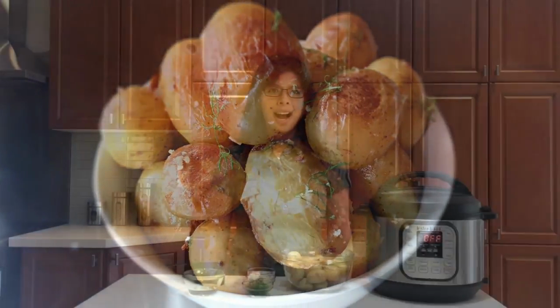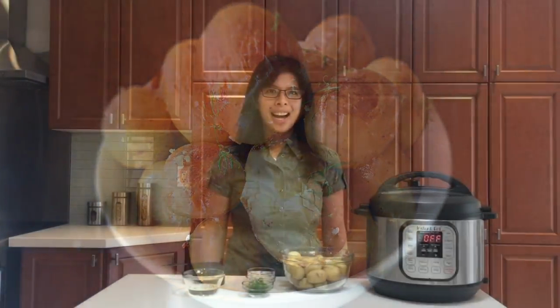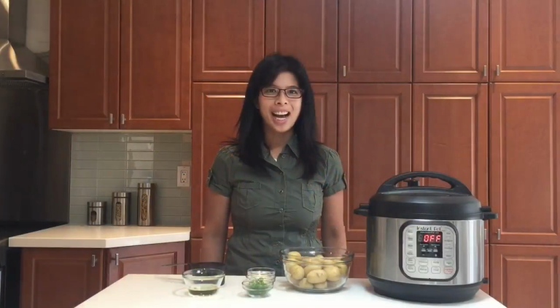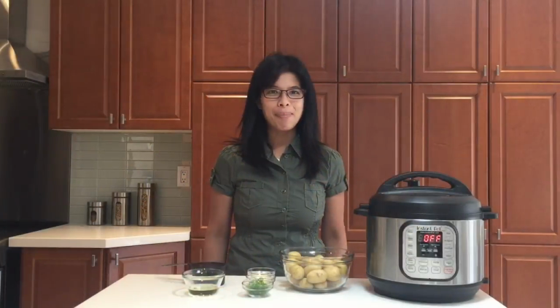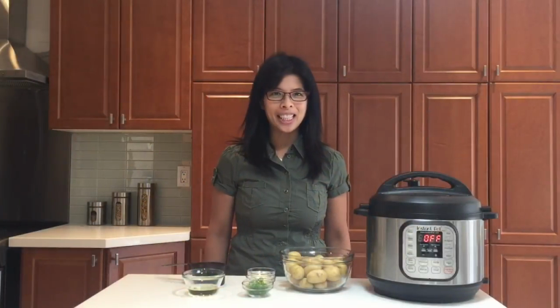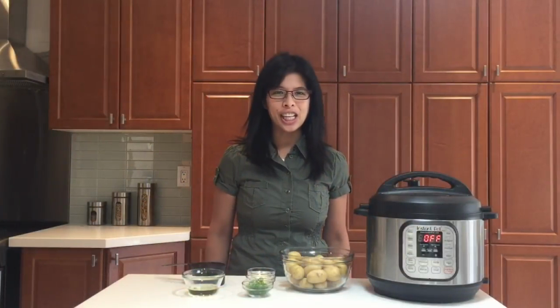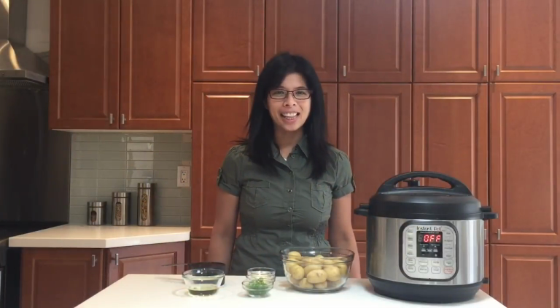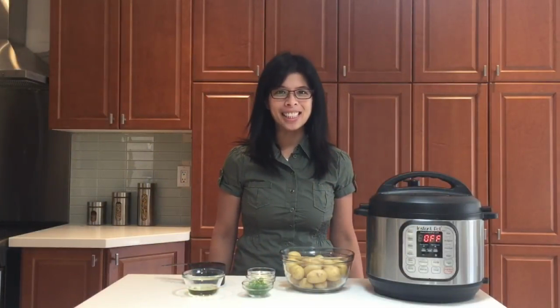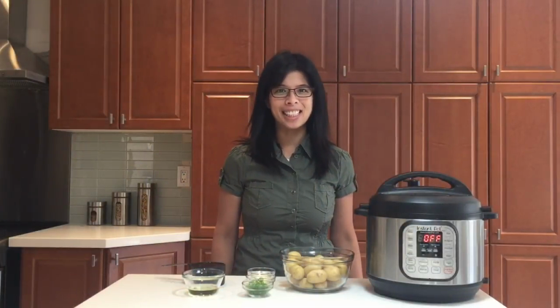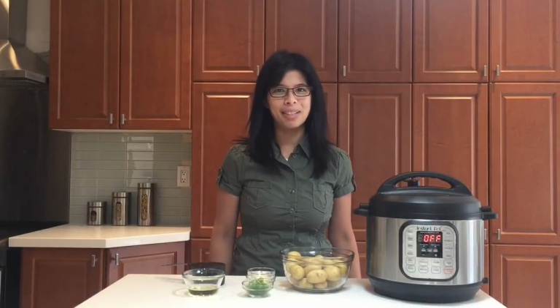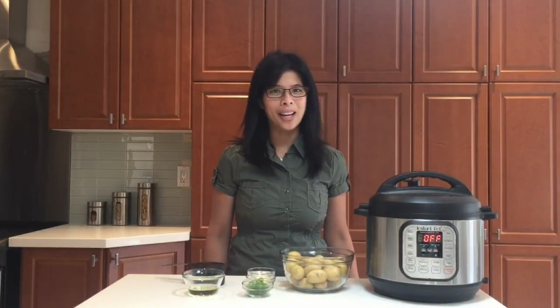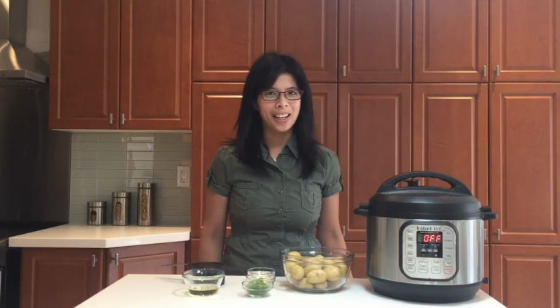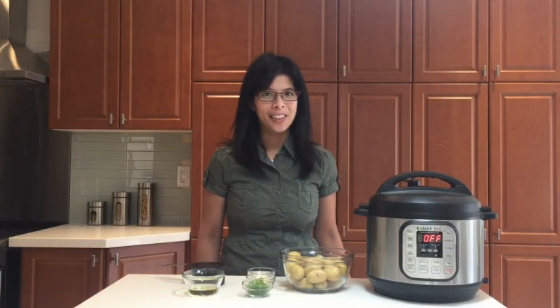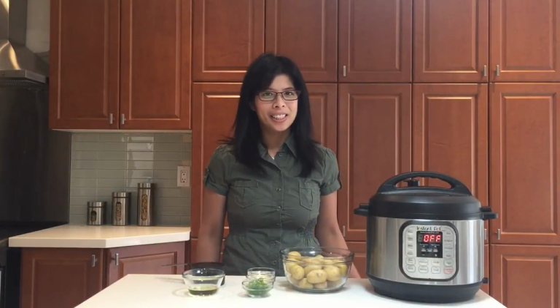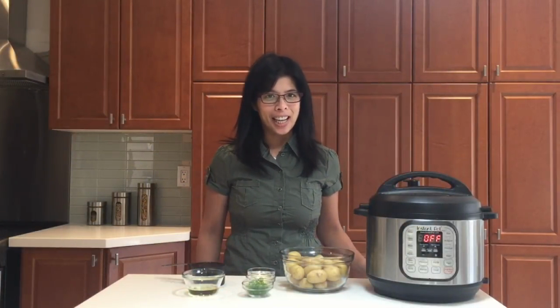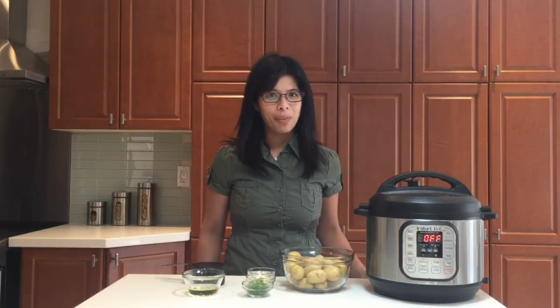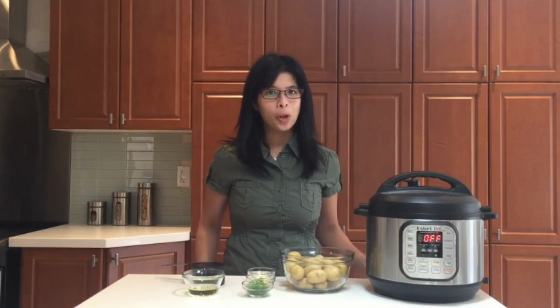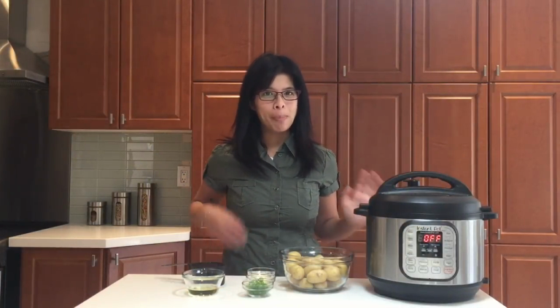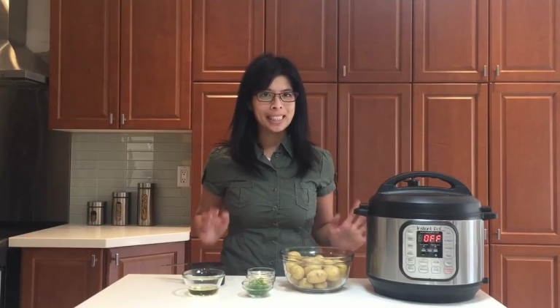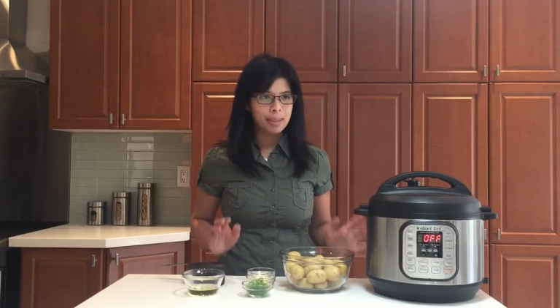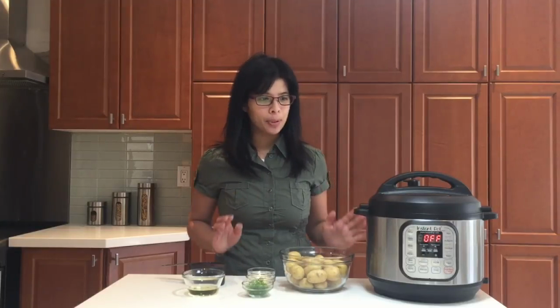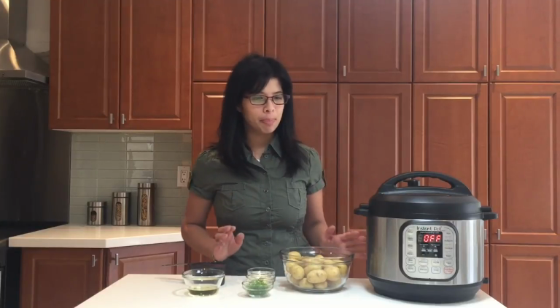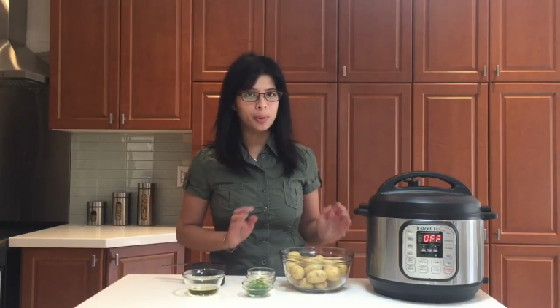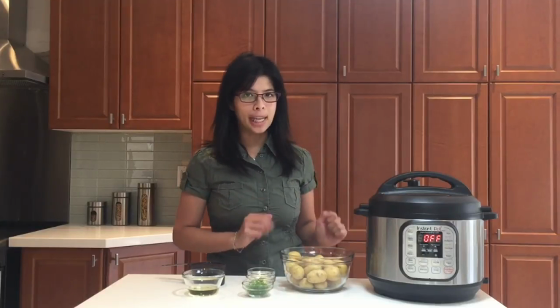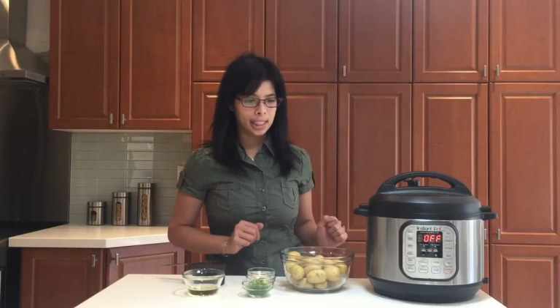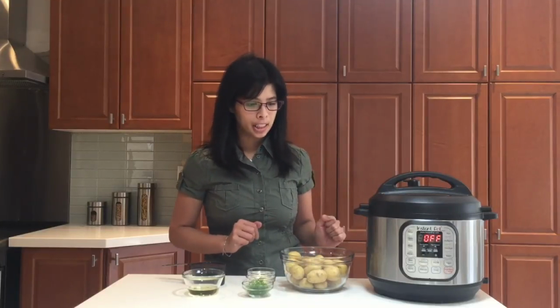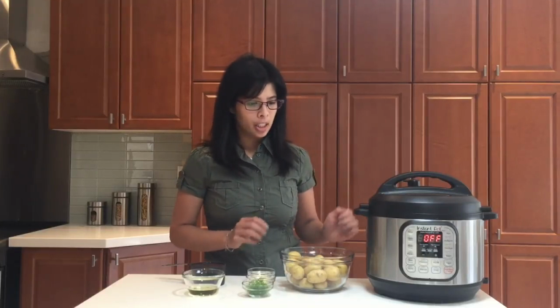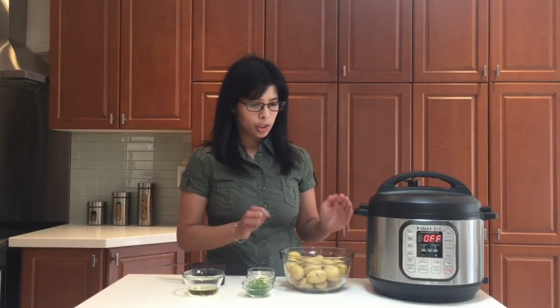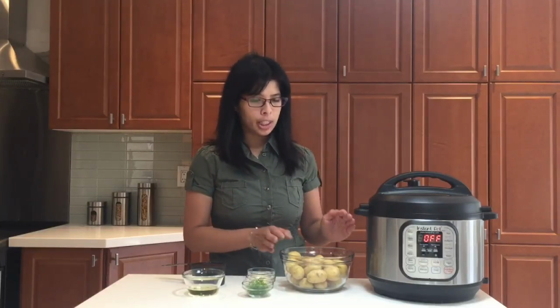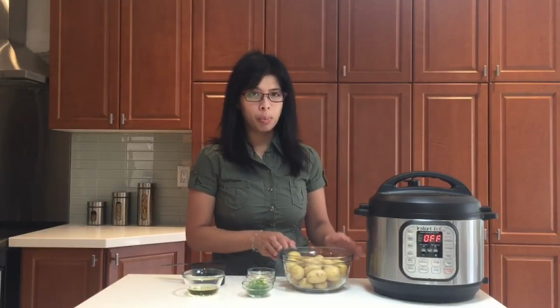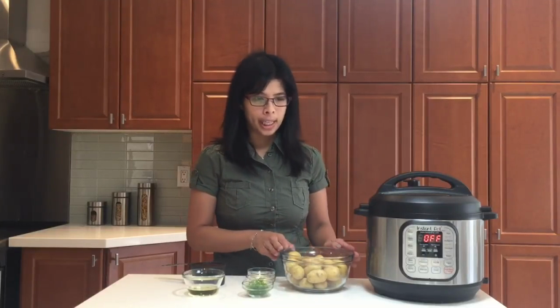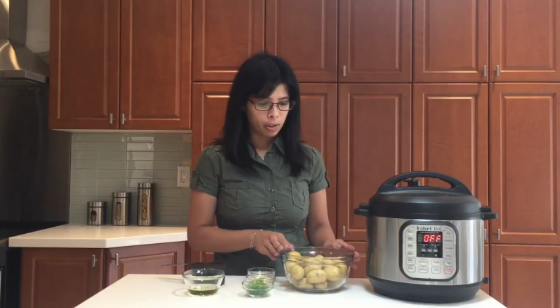Hi, I'm Angela and this is Instant Pot Life. Today we're gonna make a simple simple side dish using new potatoes.